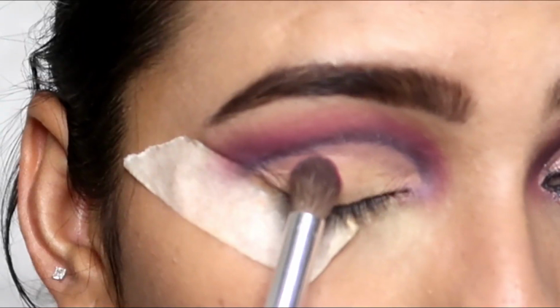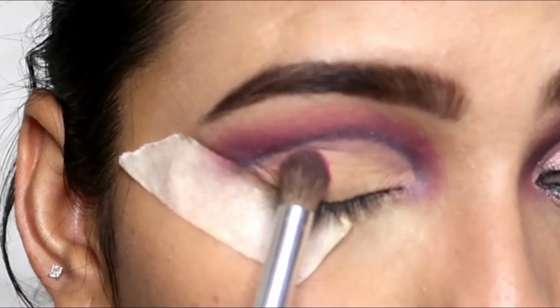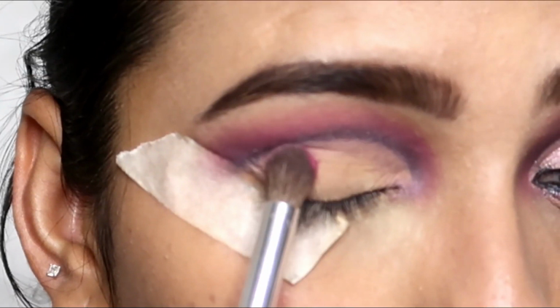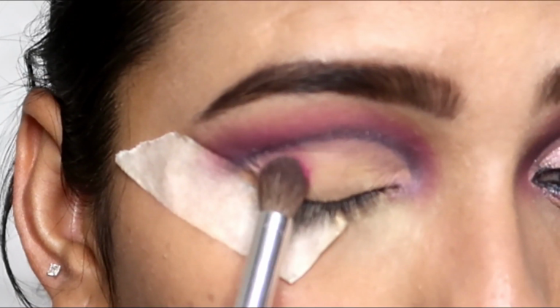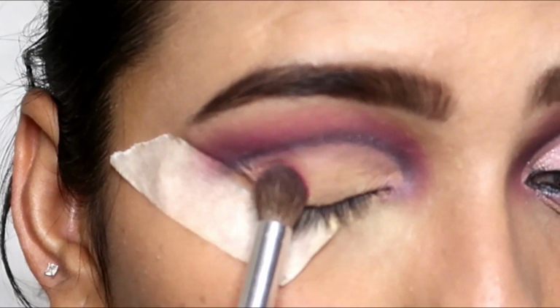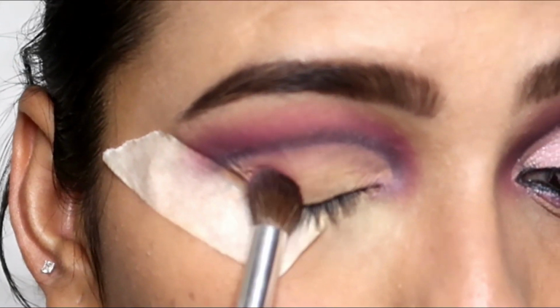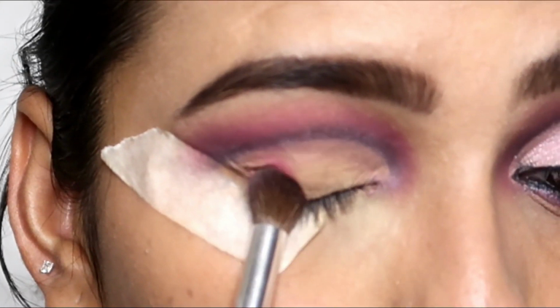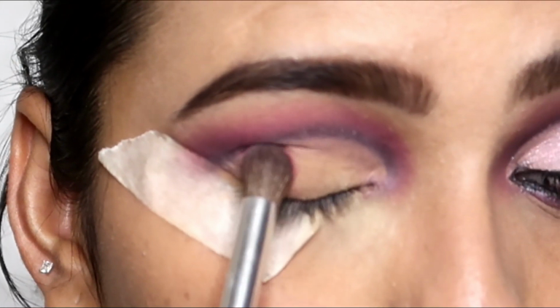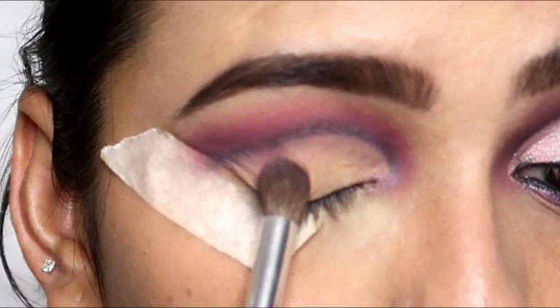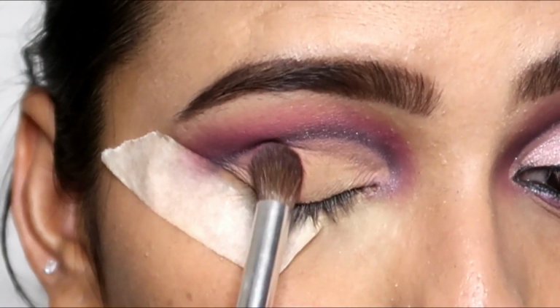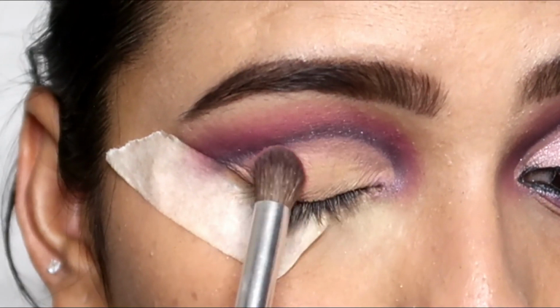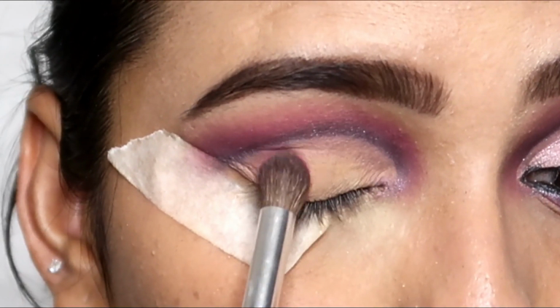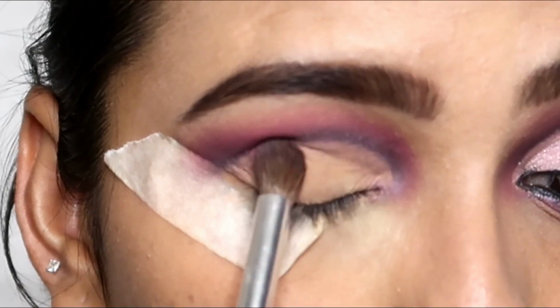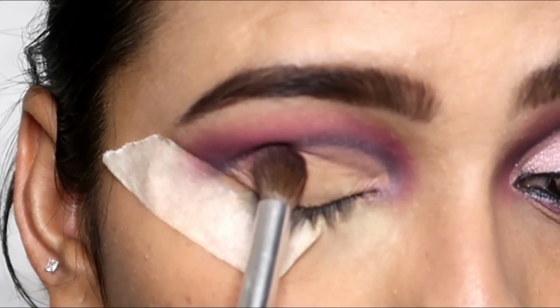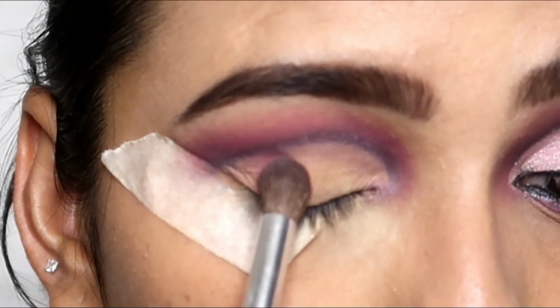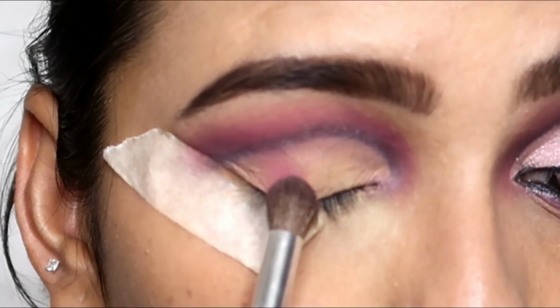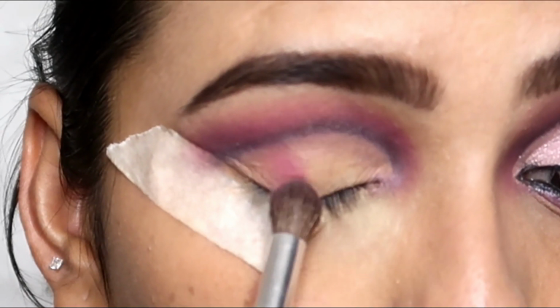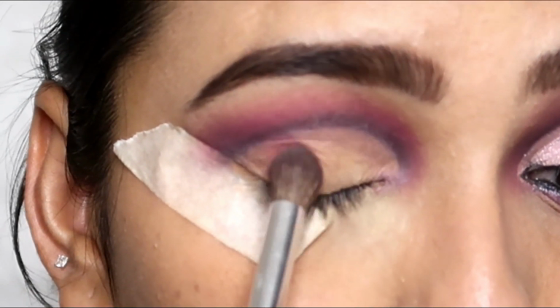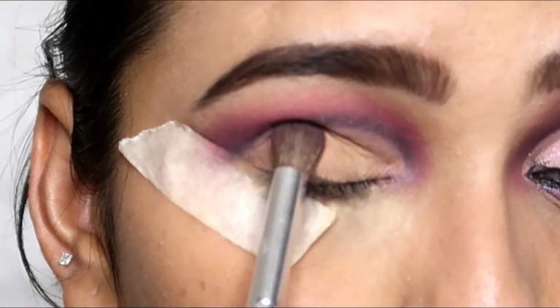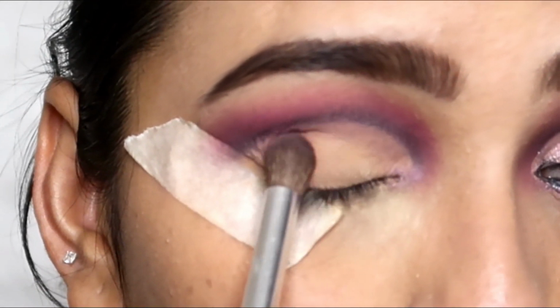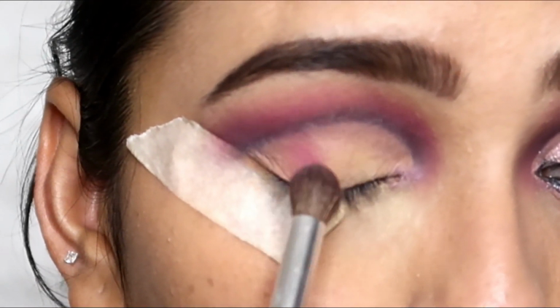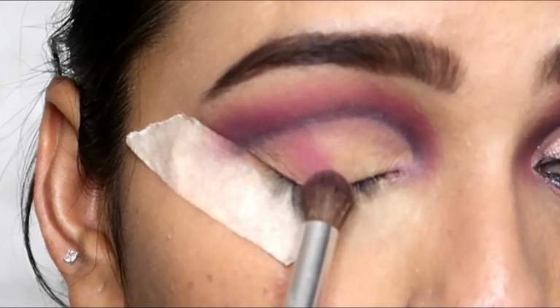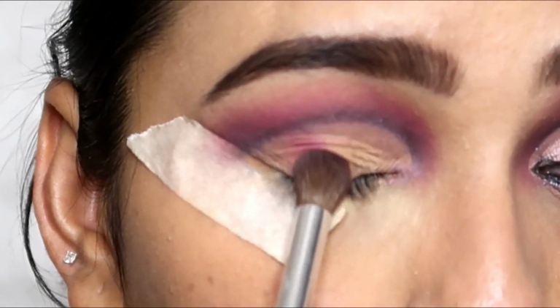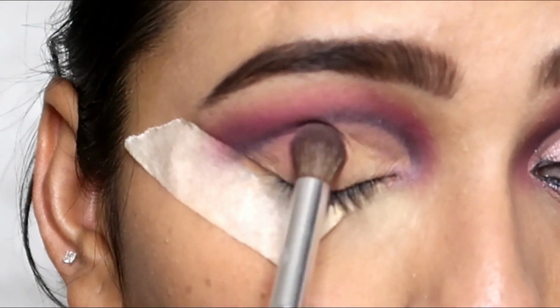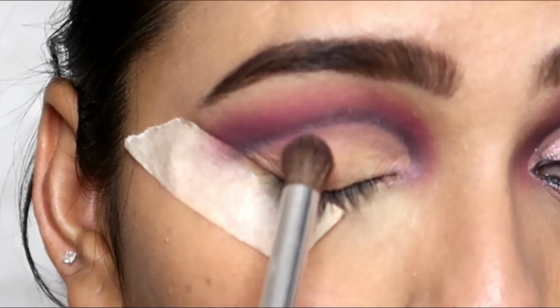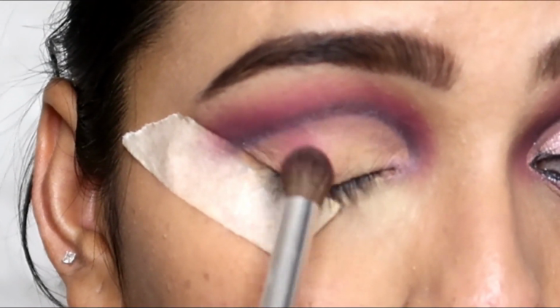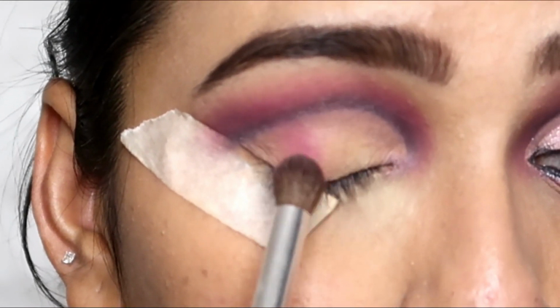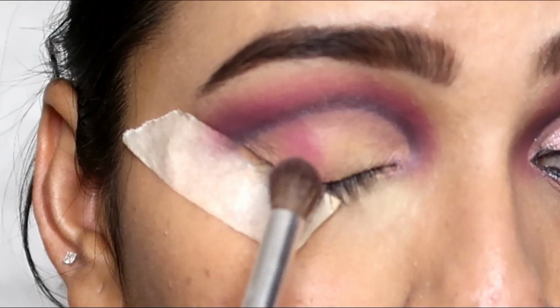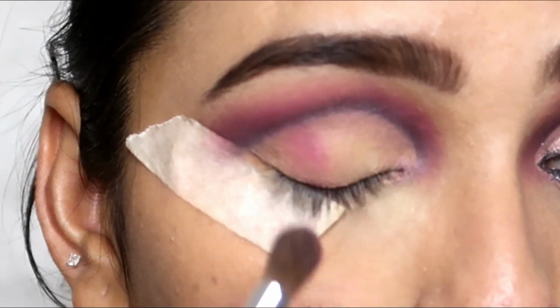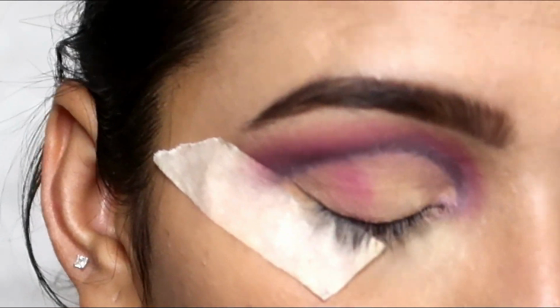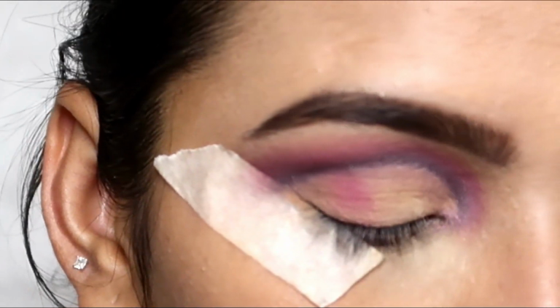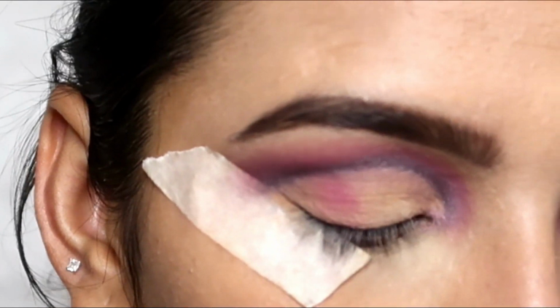Again, I used the same pink eyeshadow and applied it to my outer corner.